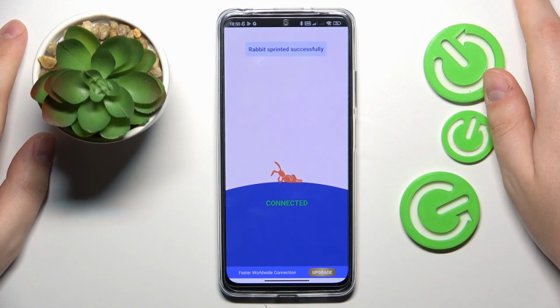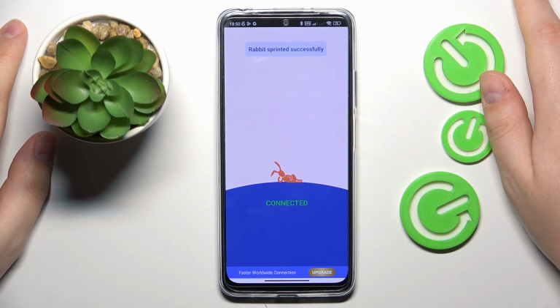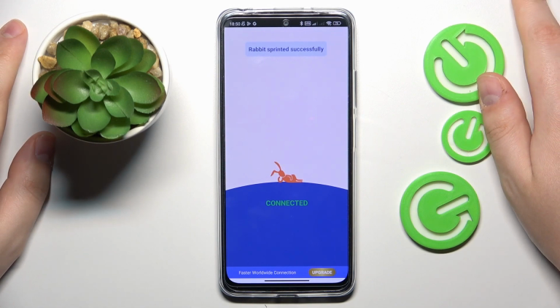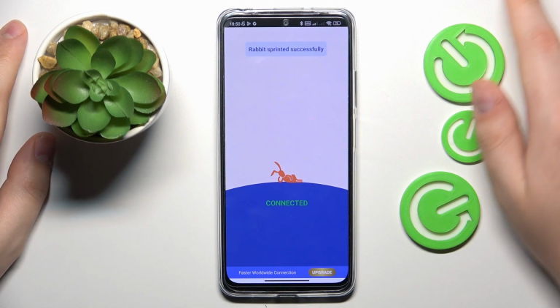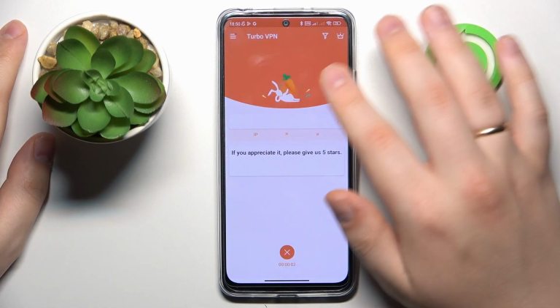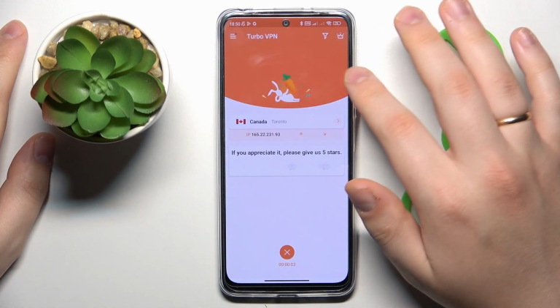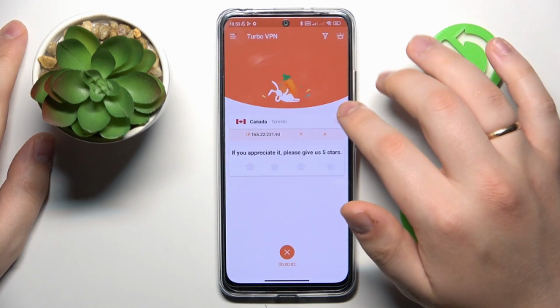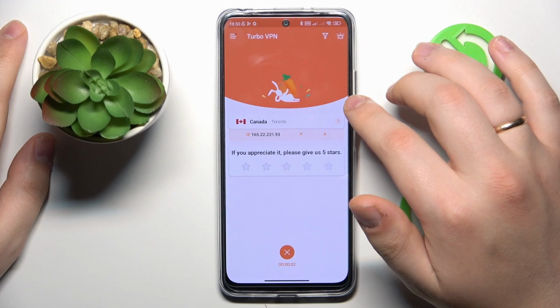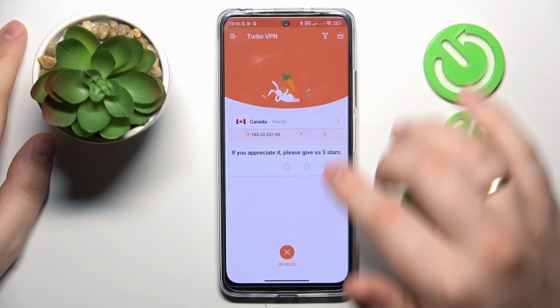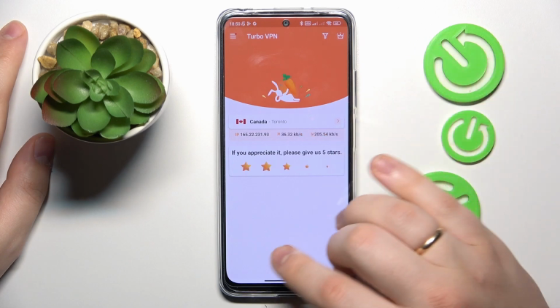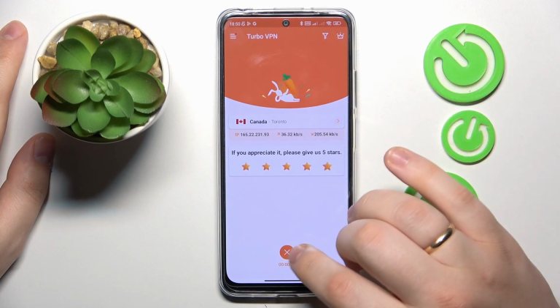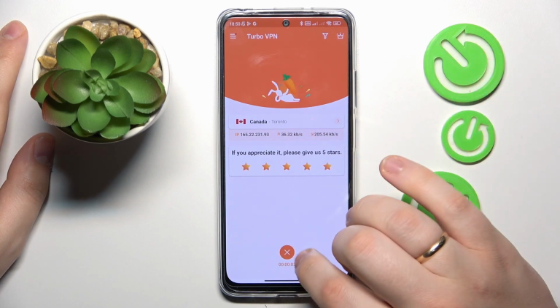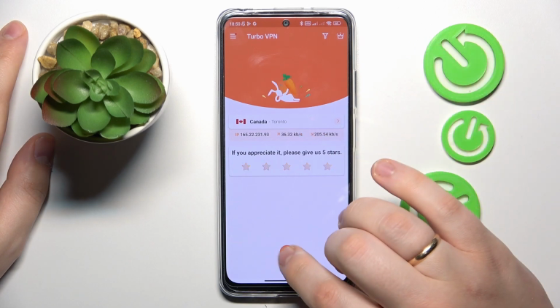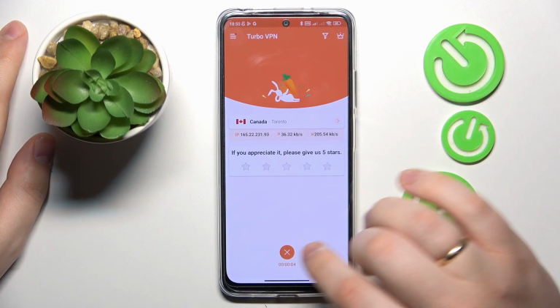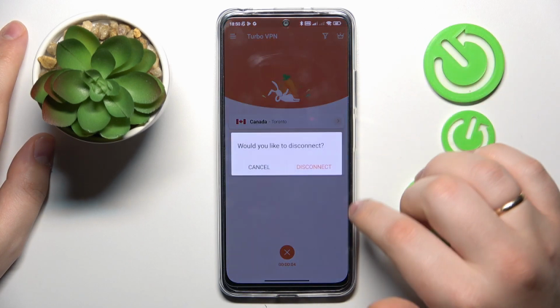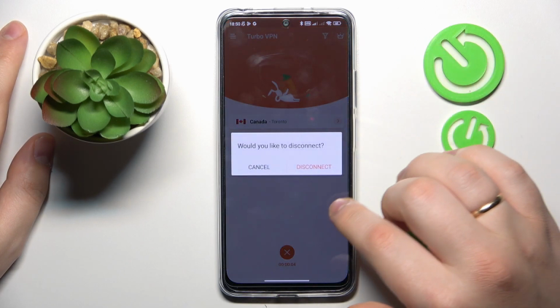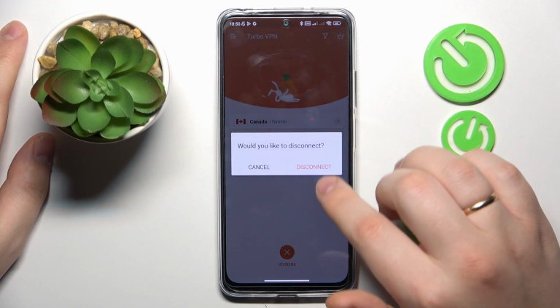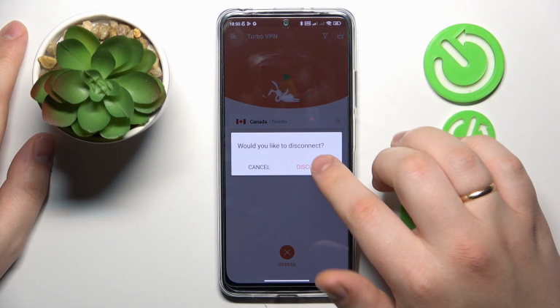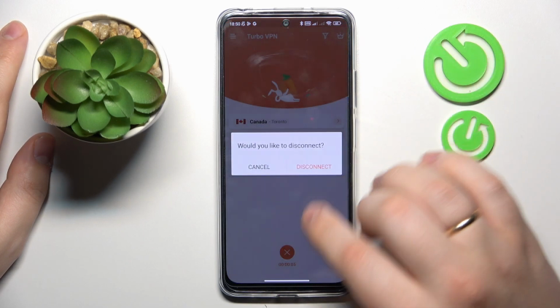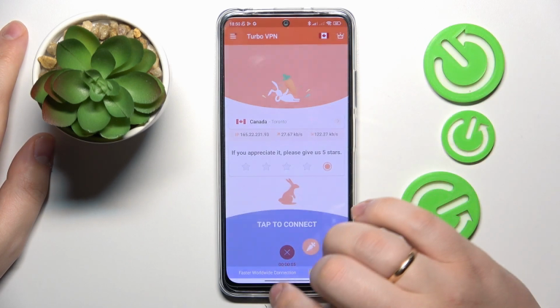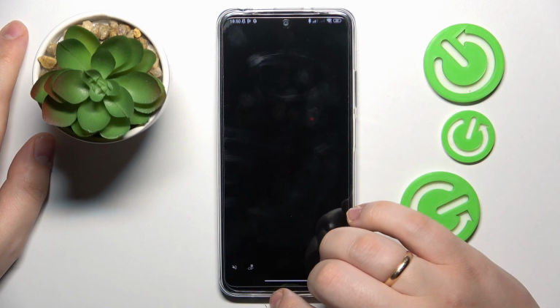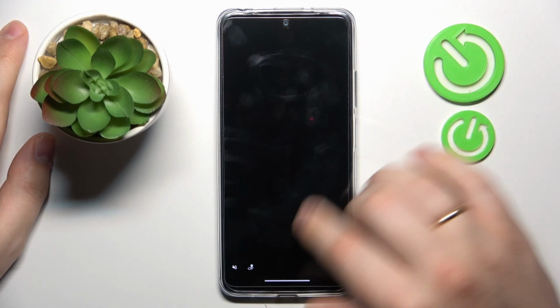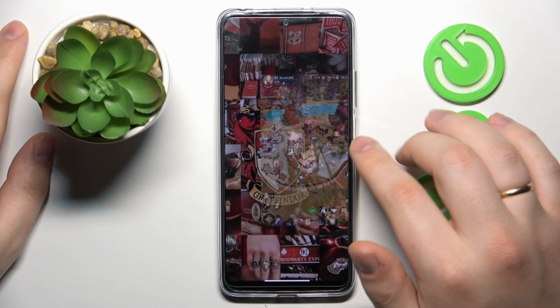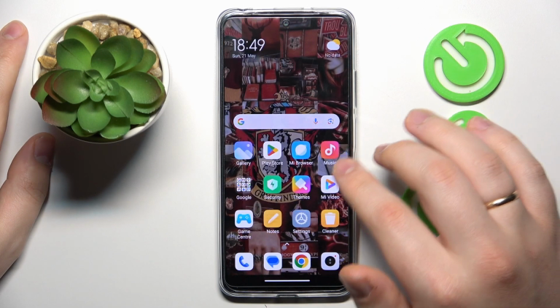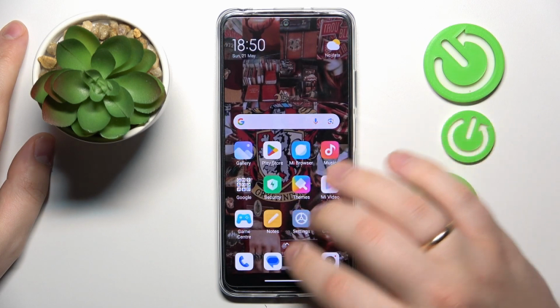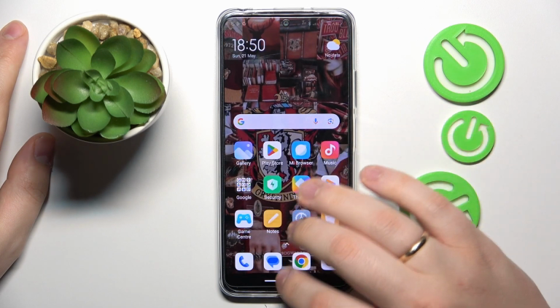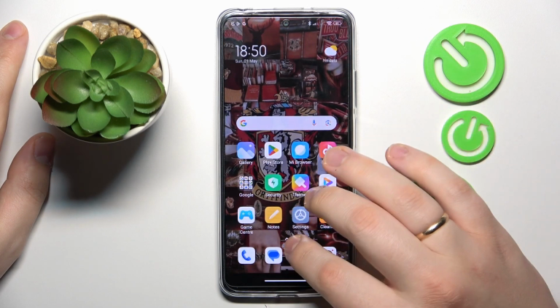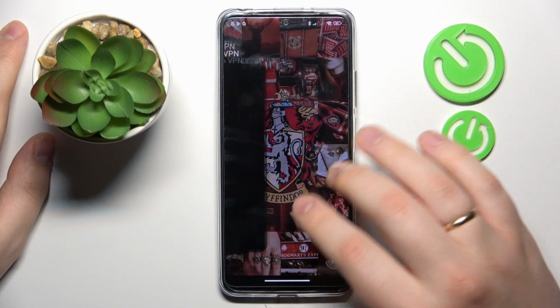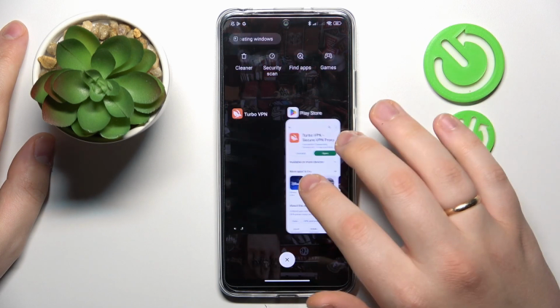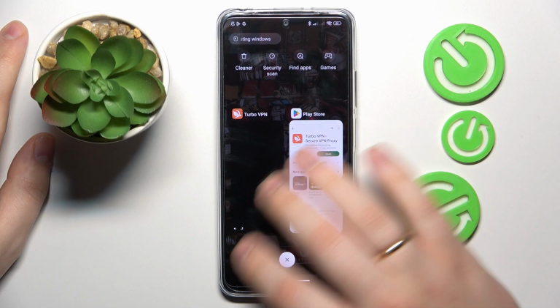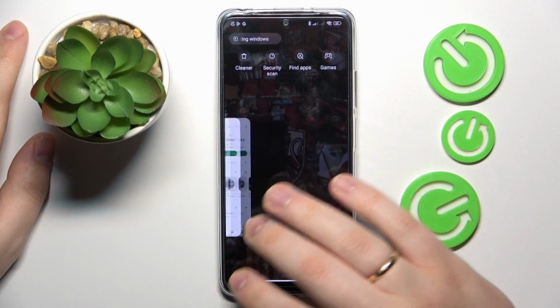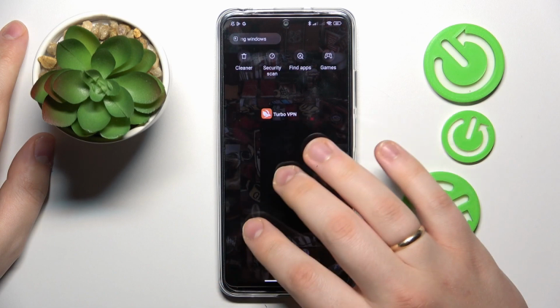Finally, if you would like to turn the VPN off, simply tap this cross icon over here, choose the disconnect option, and that'll be it.